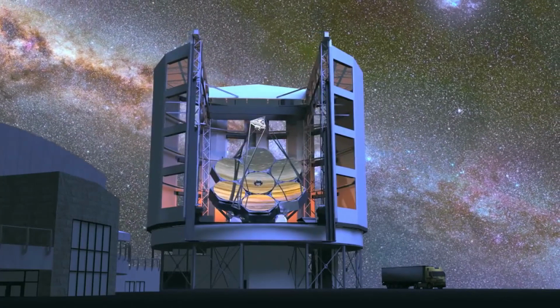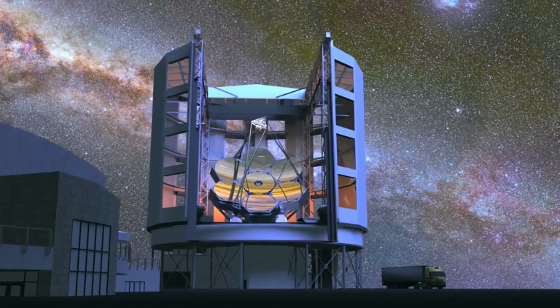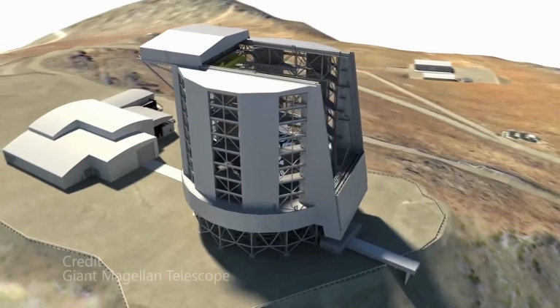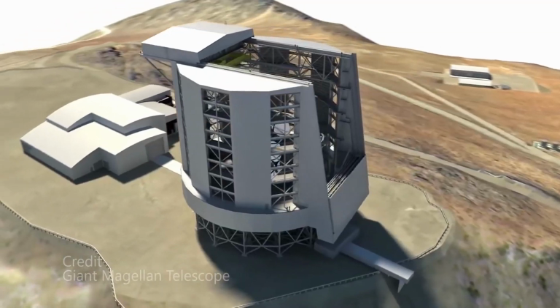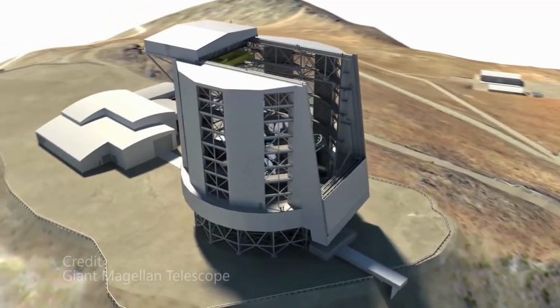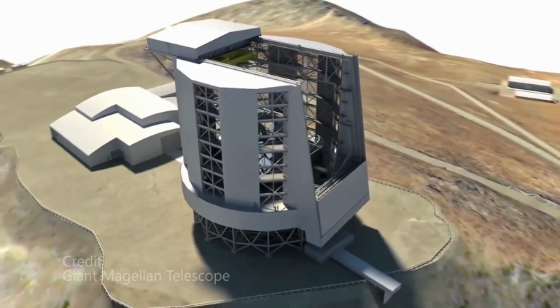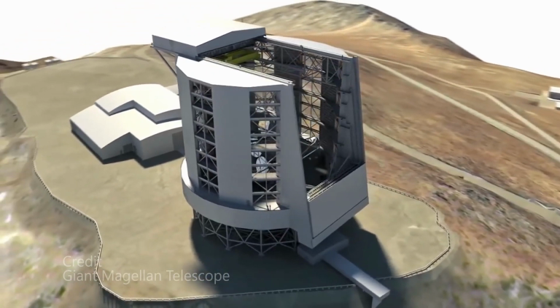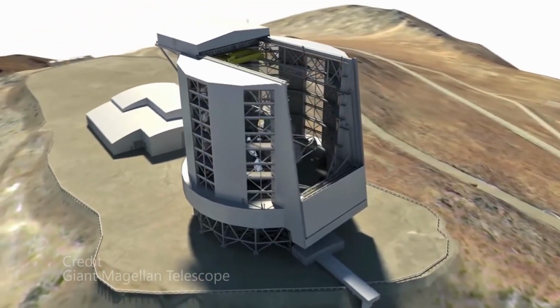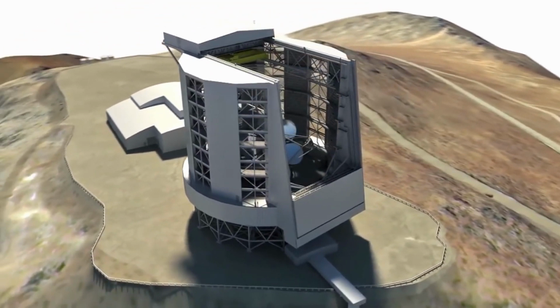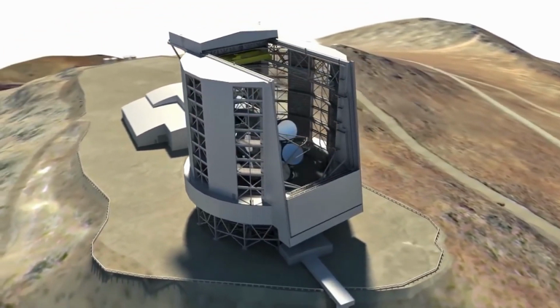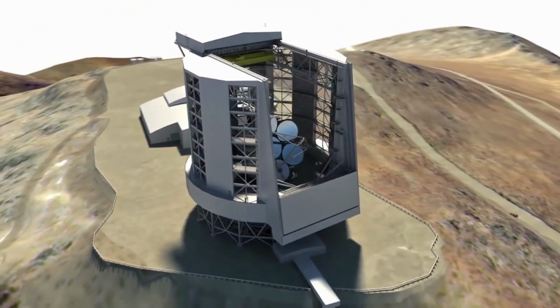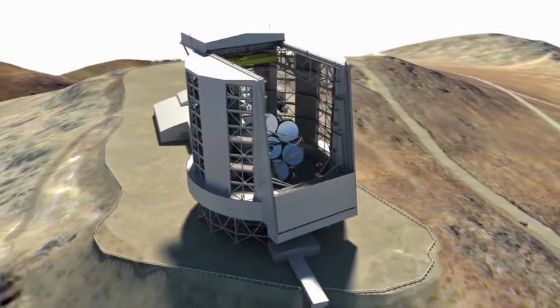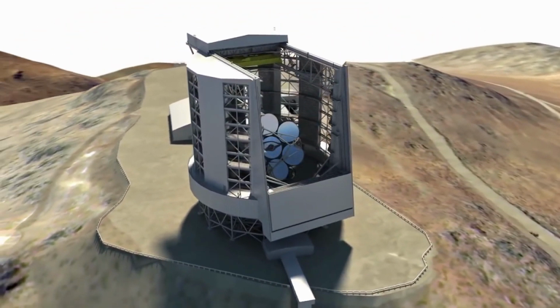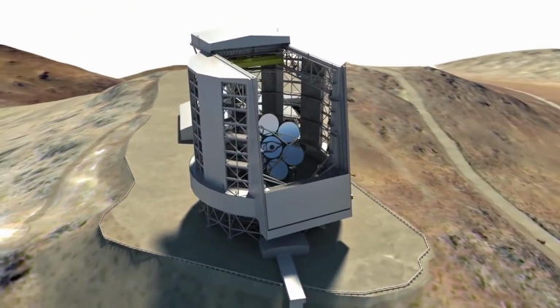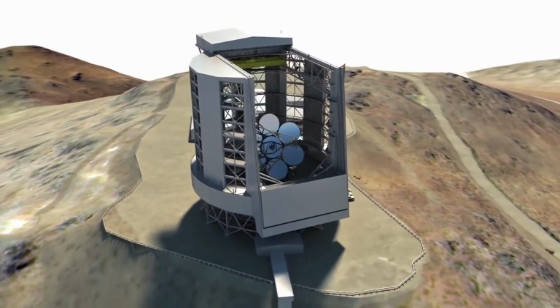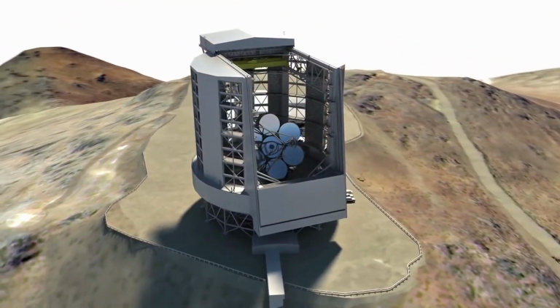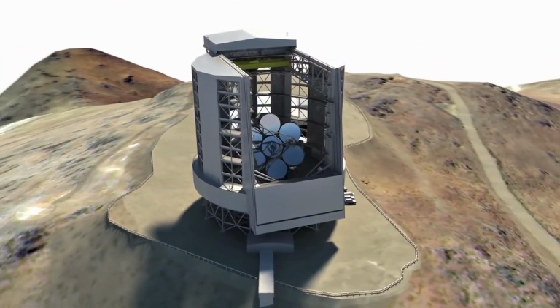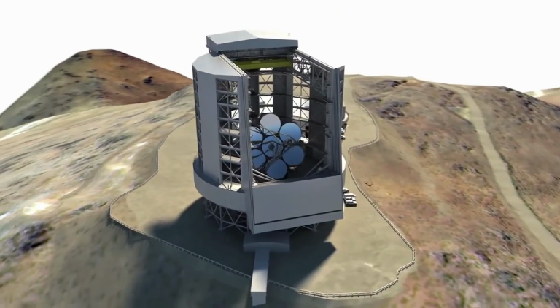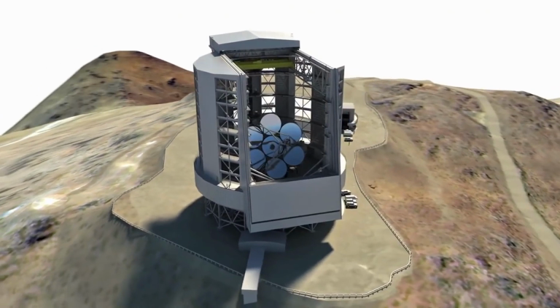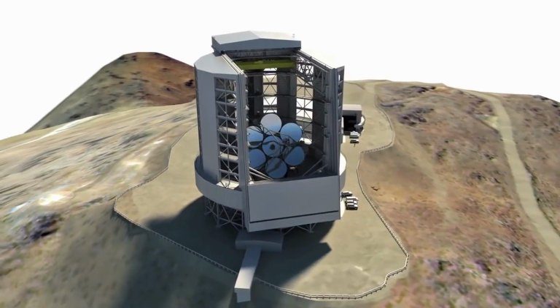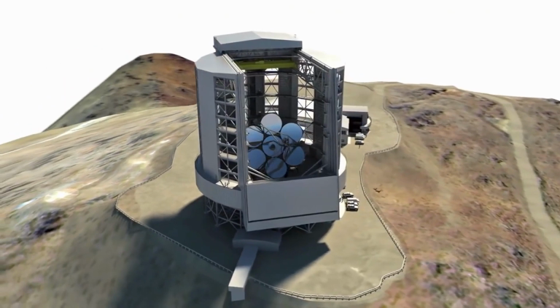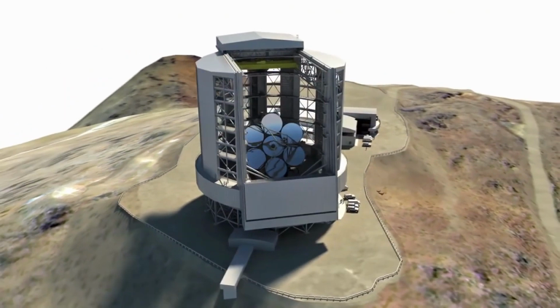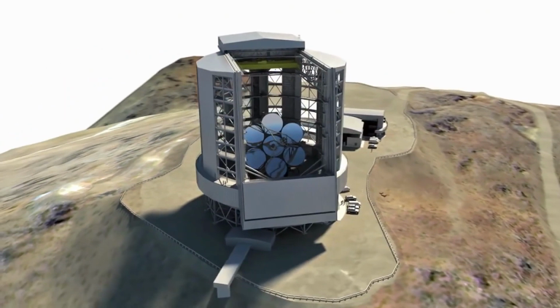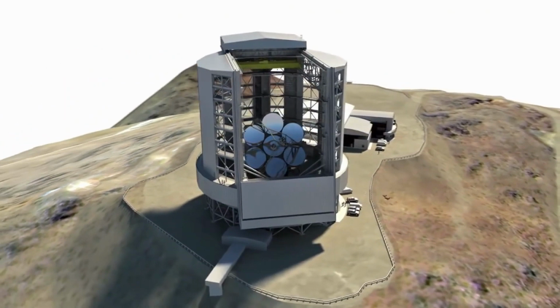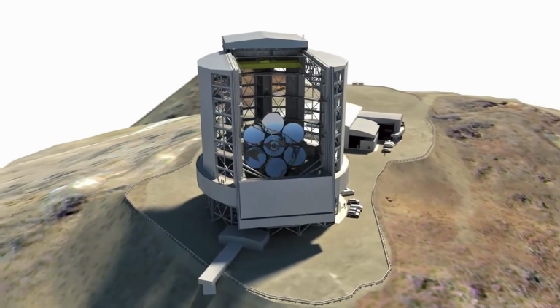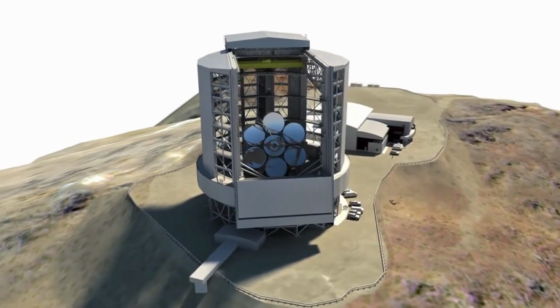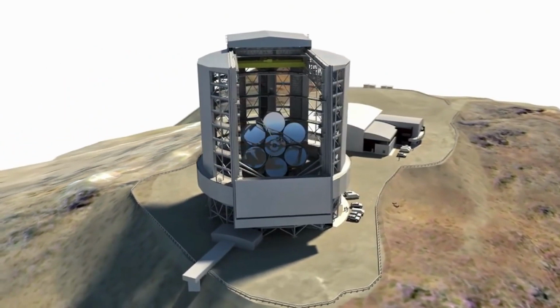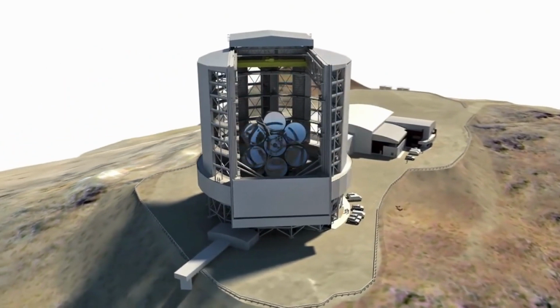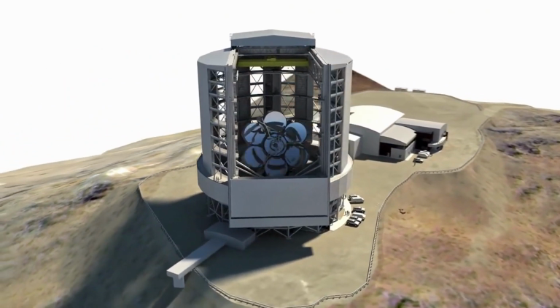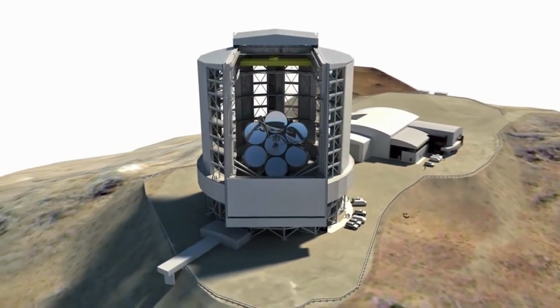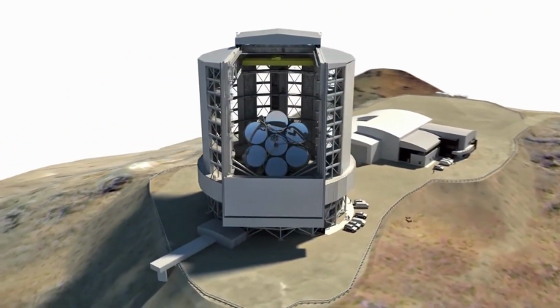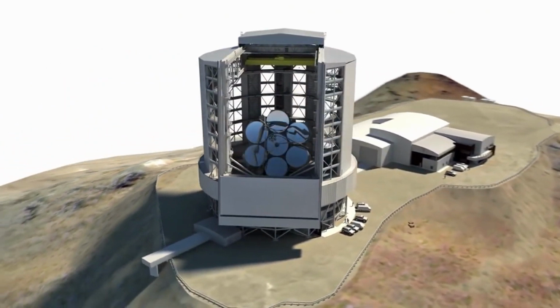The observatory is also home to several other telescopes, including the Magellan Telescope and the Dewpoint Telescope.